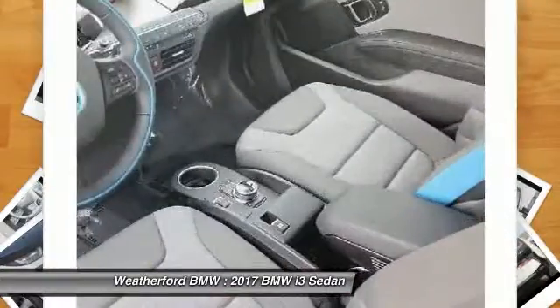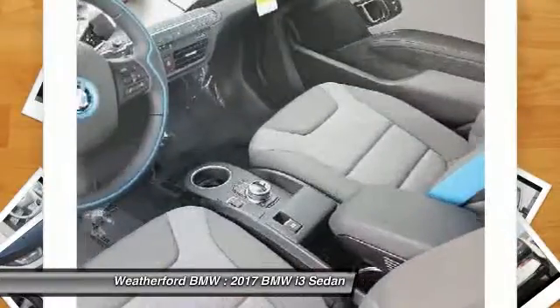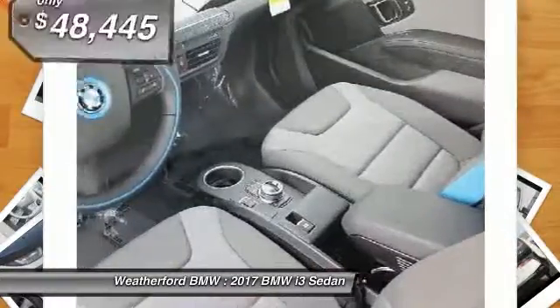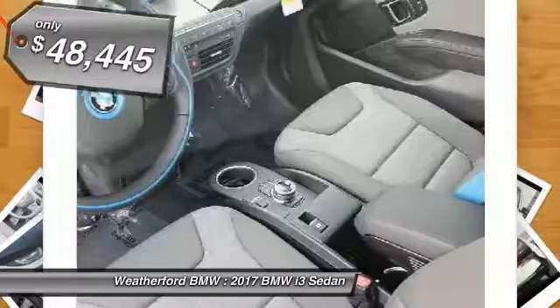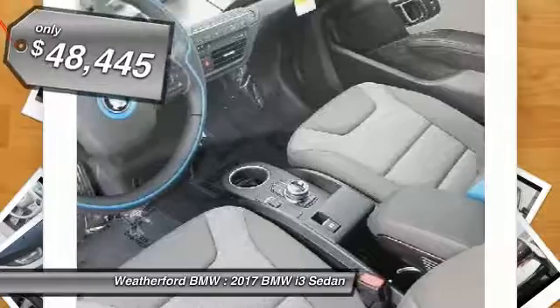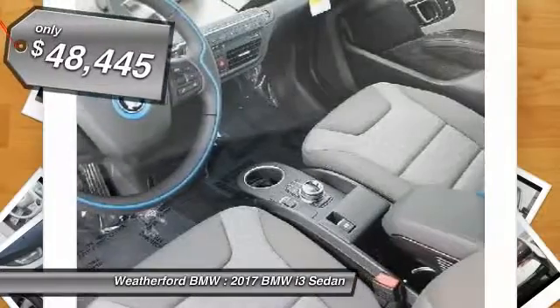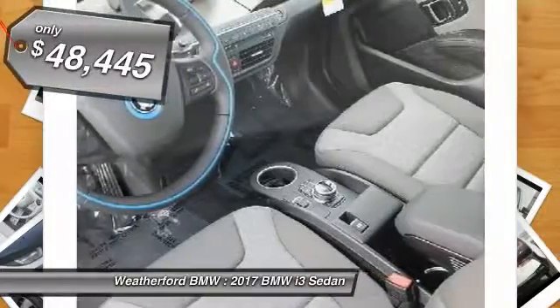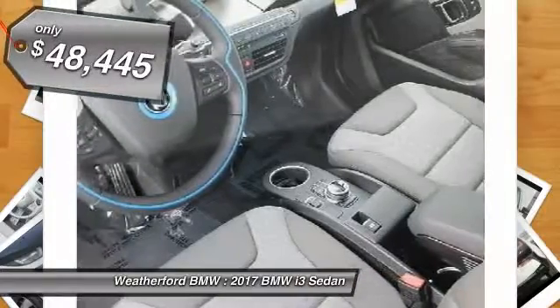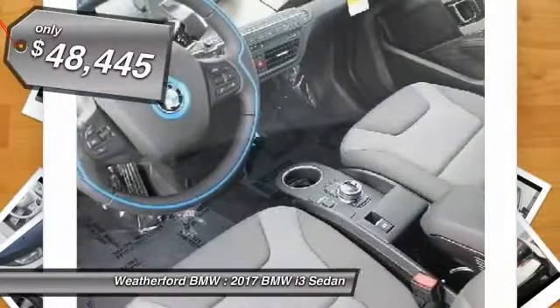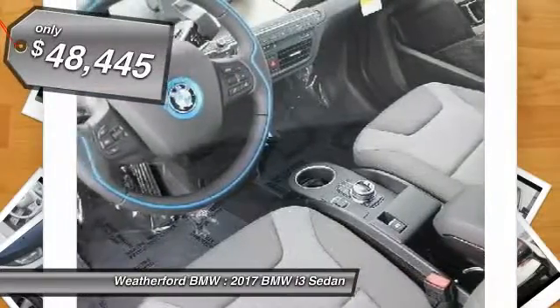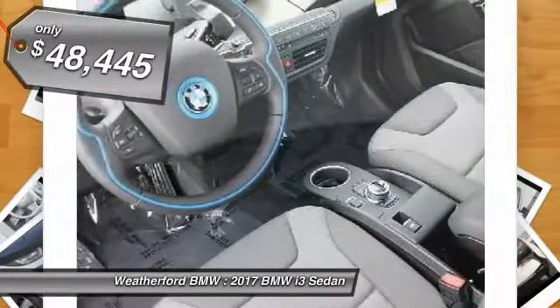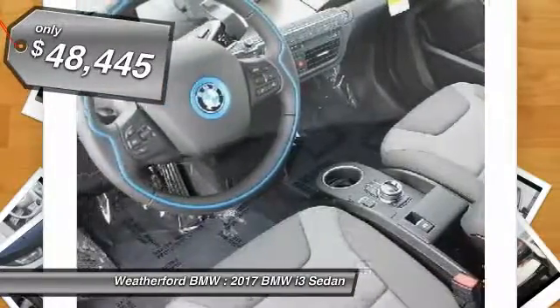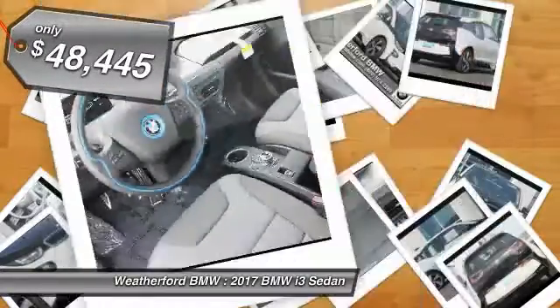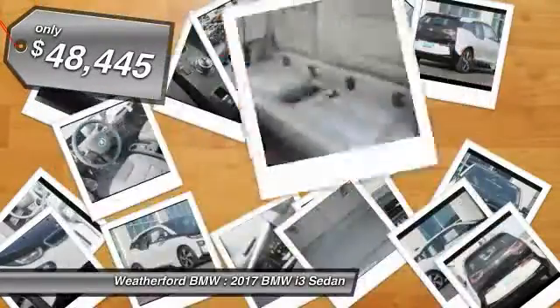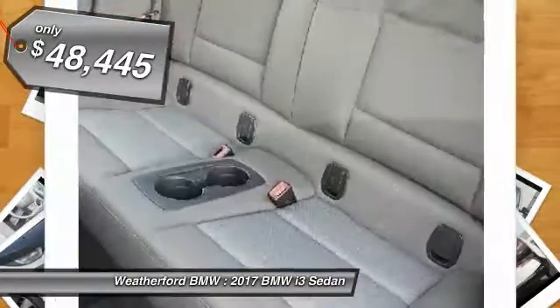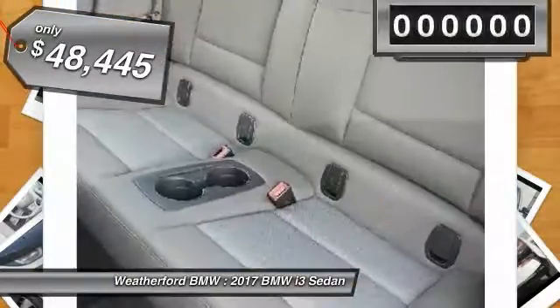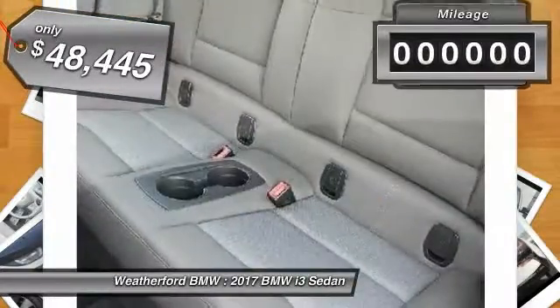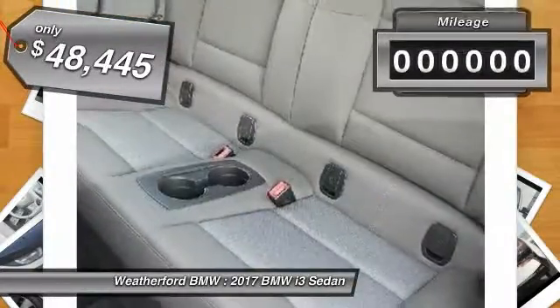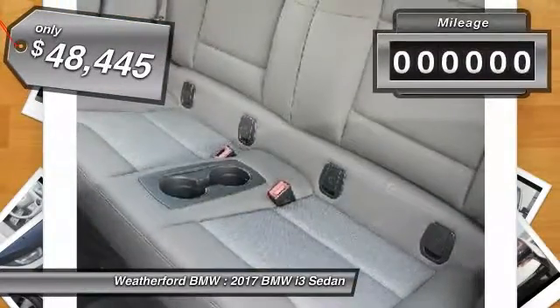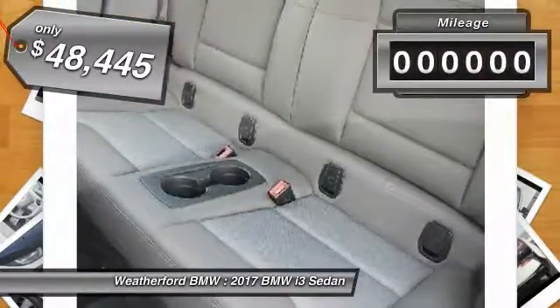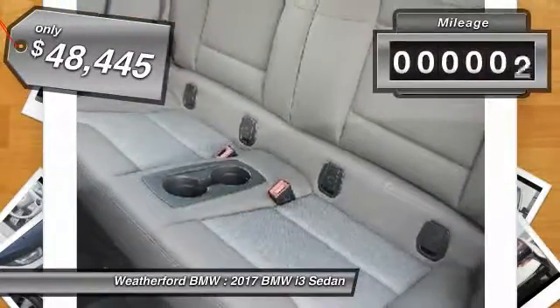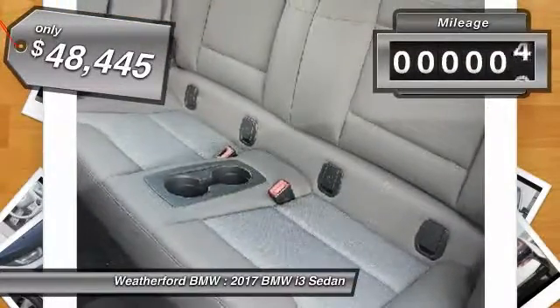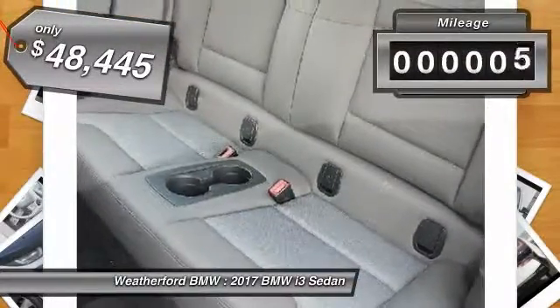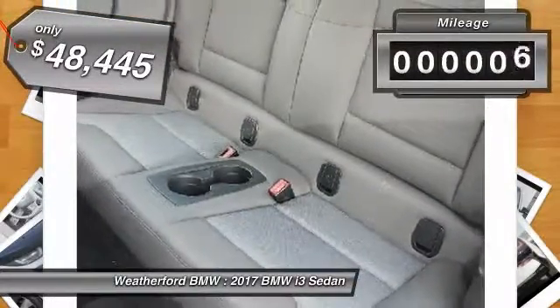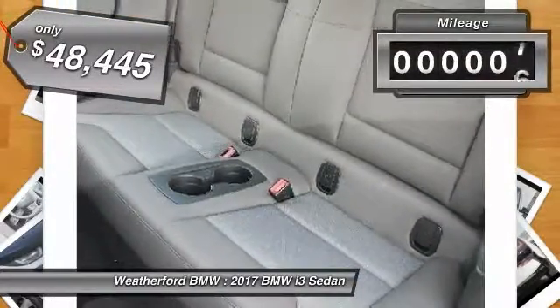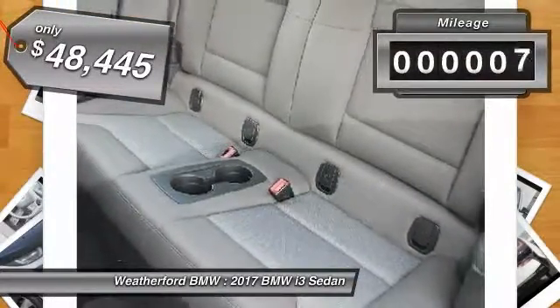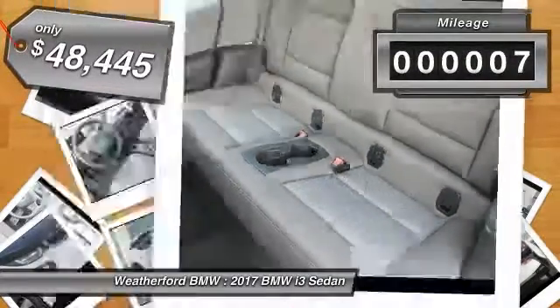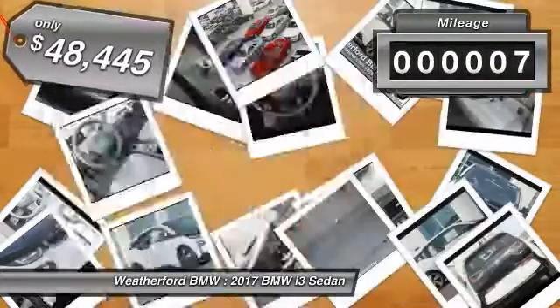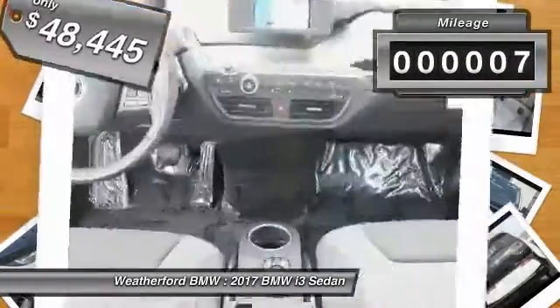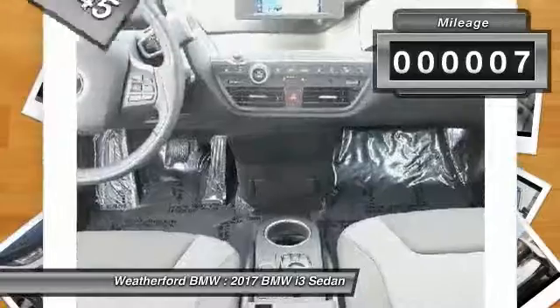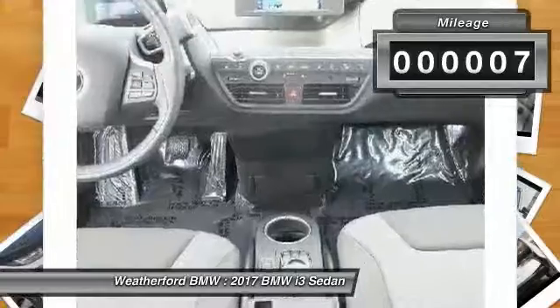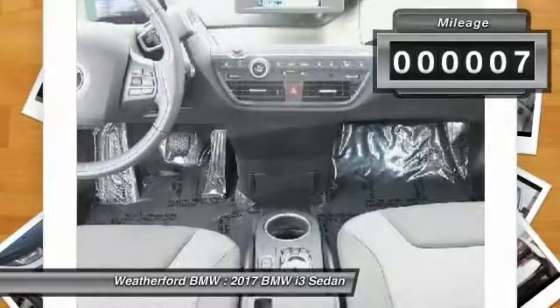This vehicle is priced below $50,000 and has less than 100 miles.